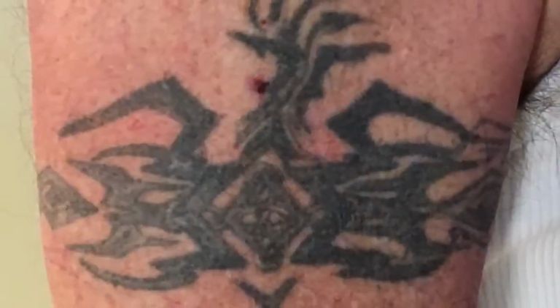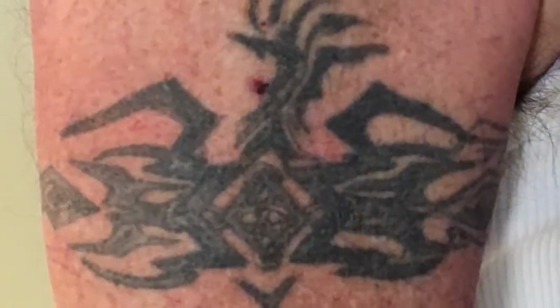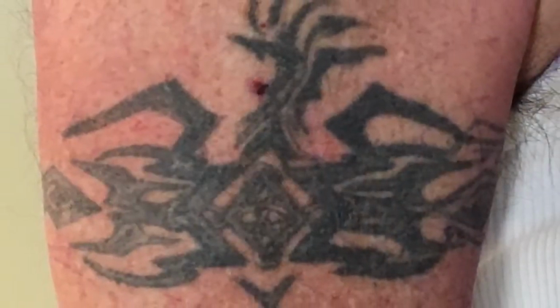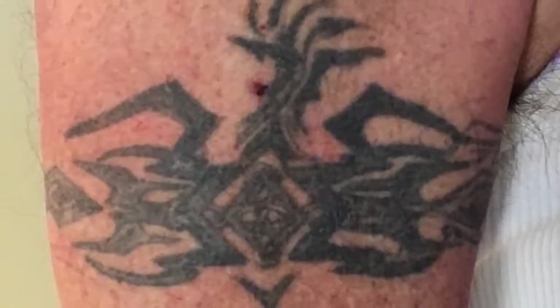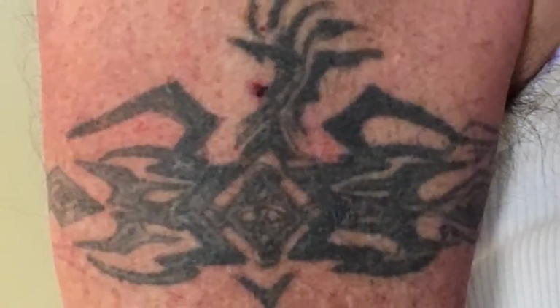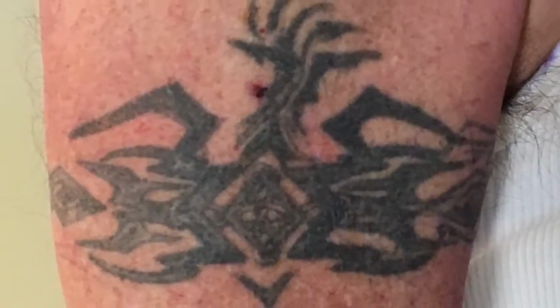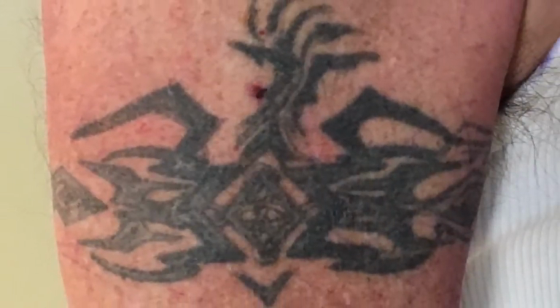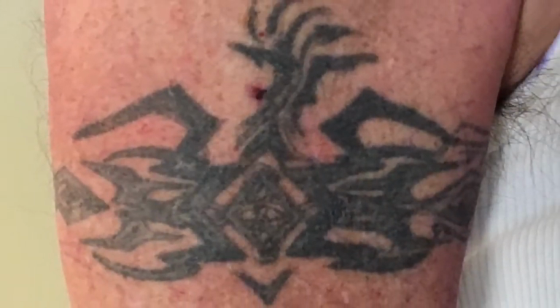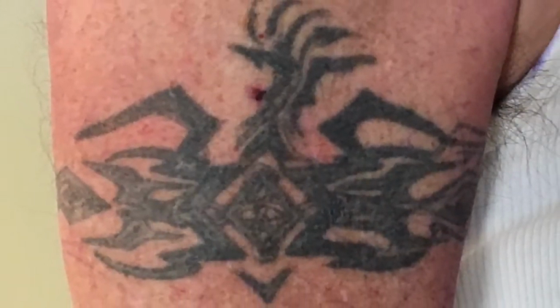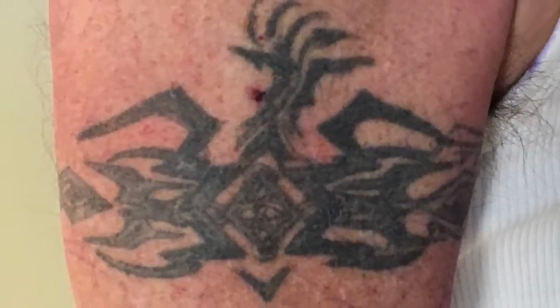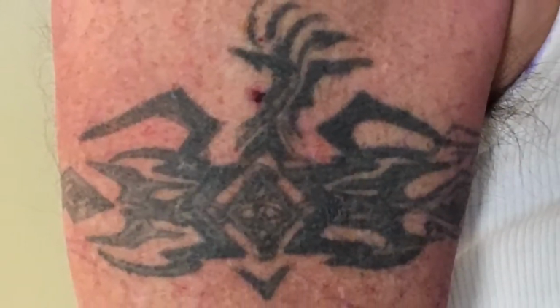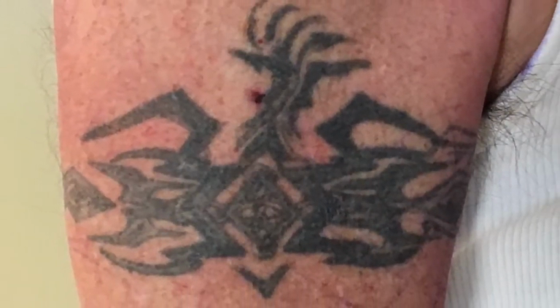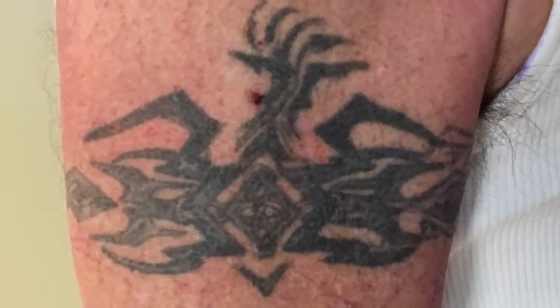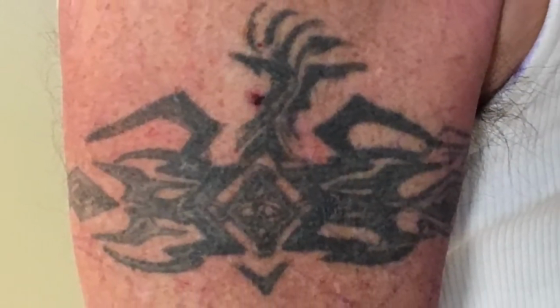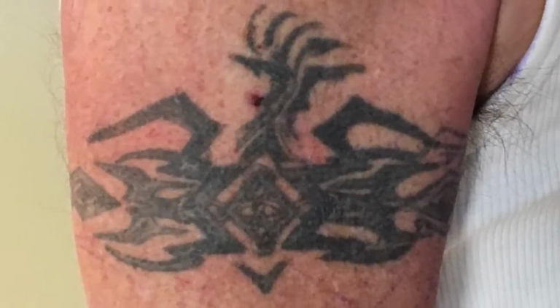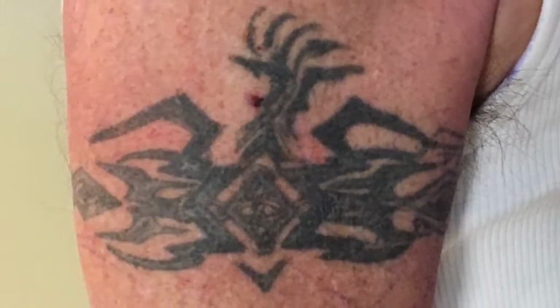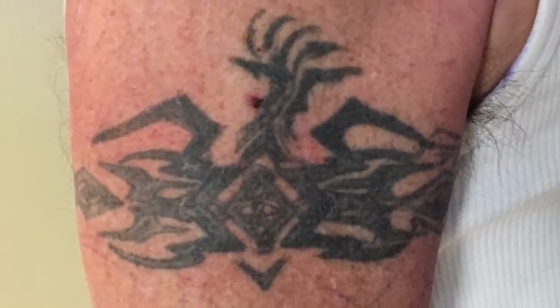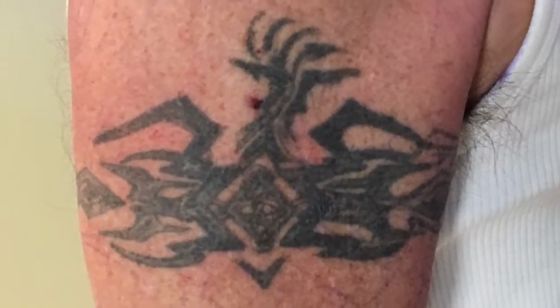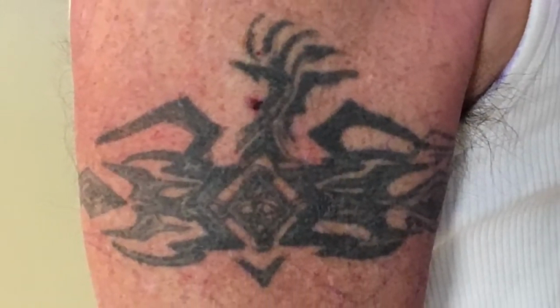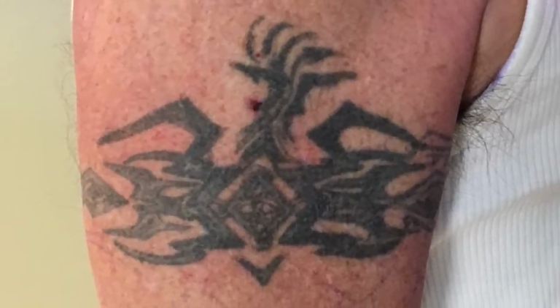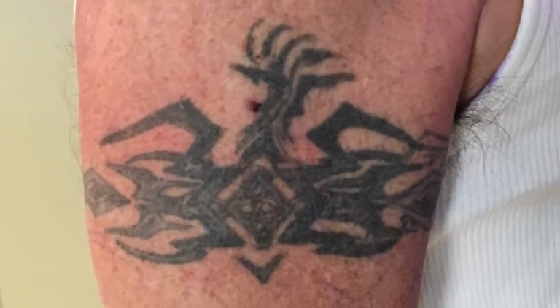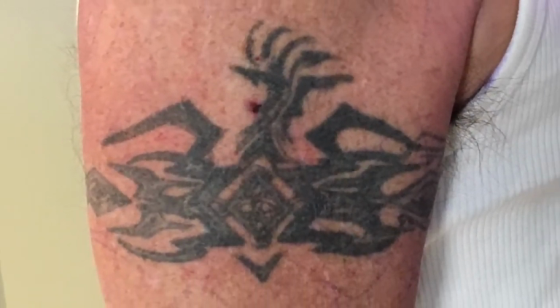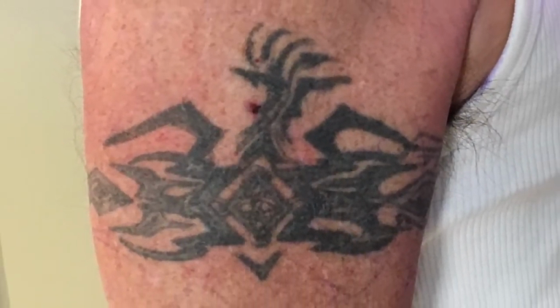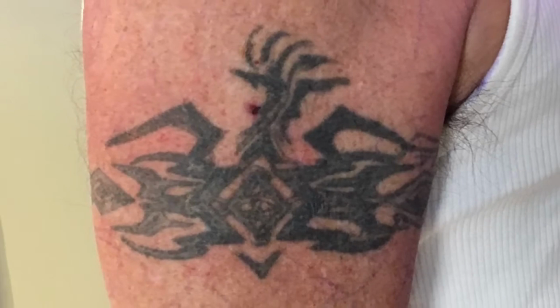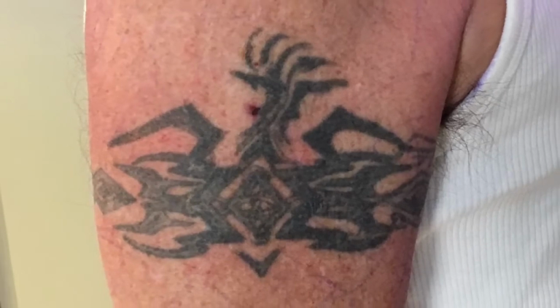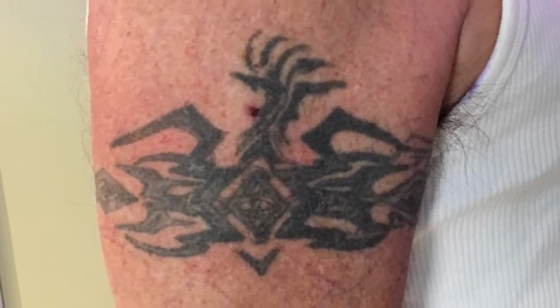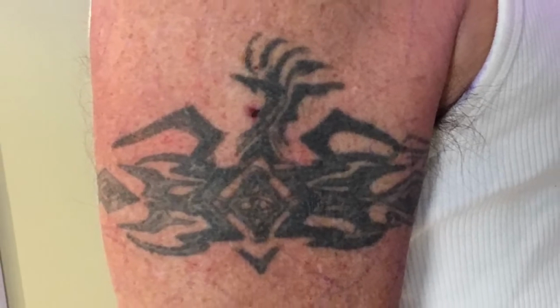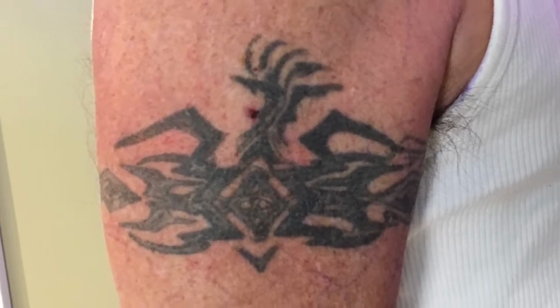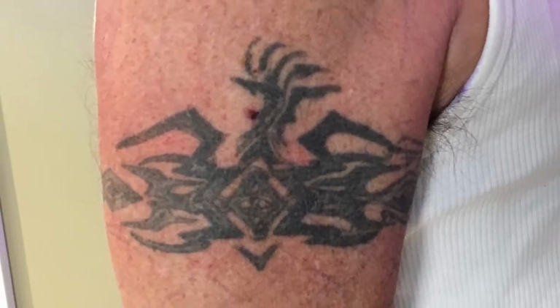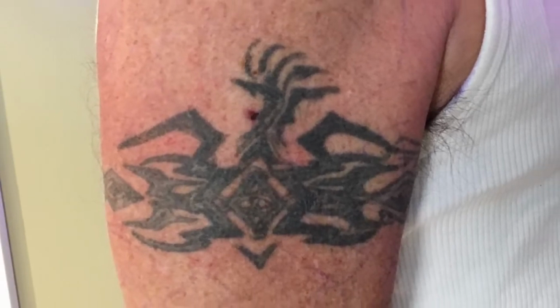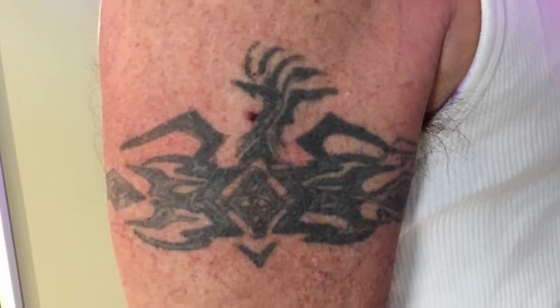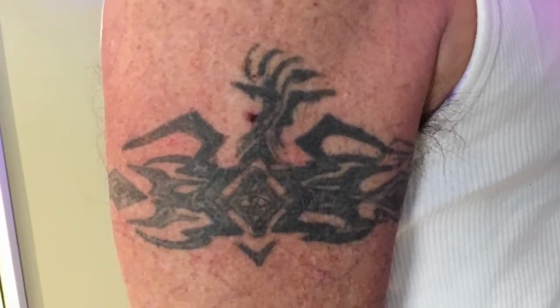Here's the before — a typical 1990s tribal that lingered way too long.